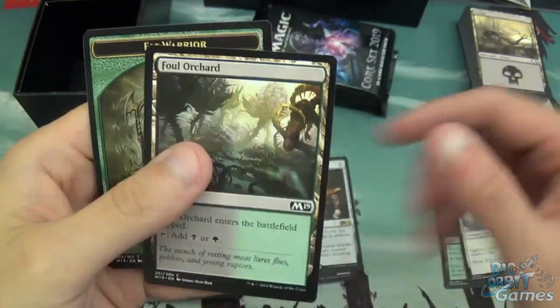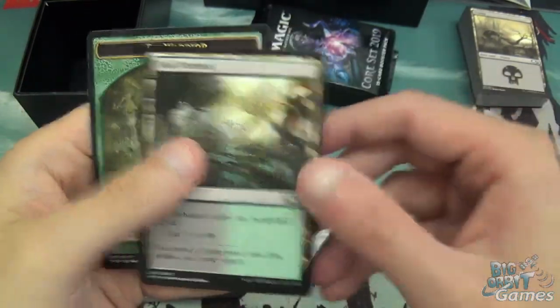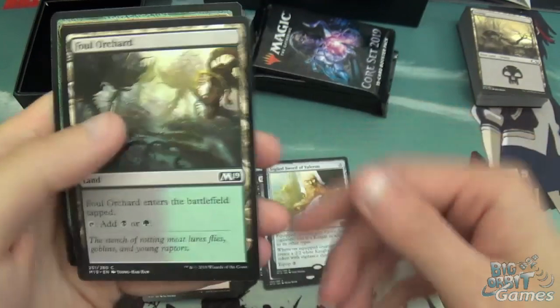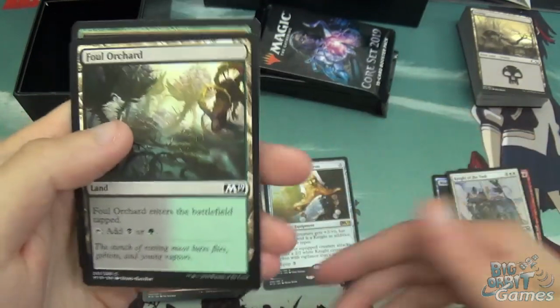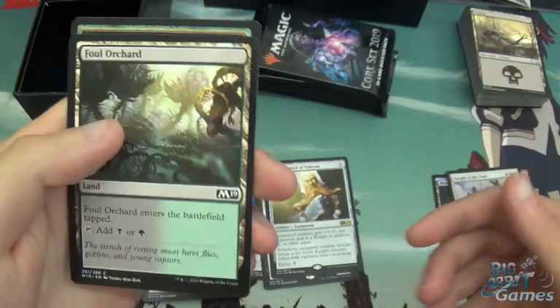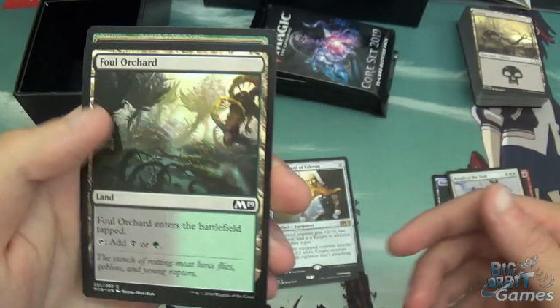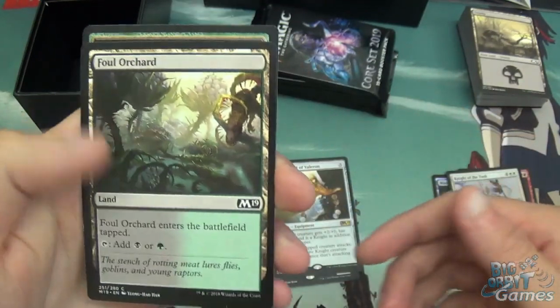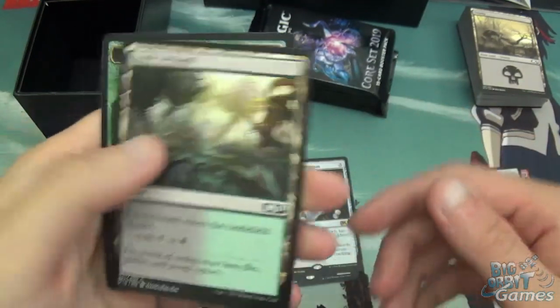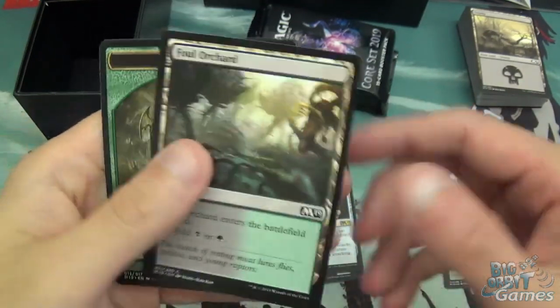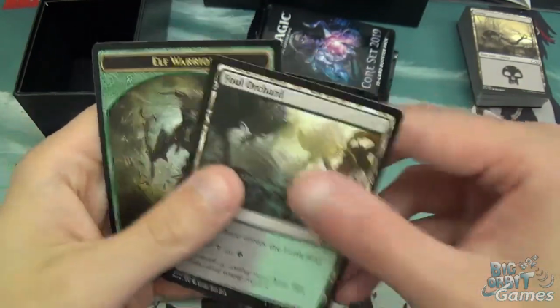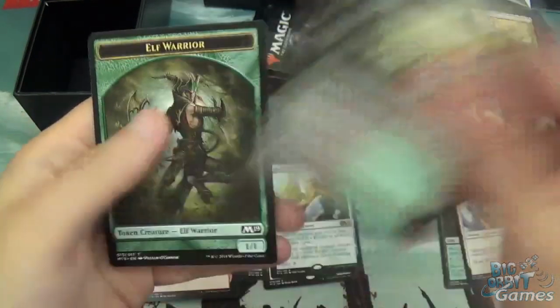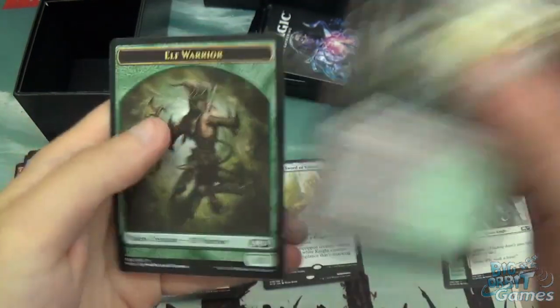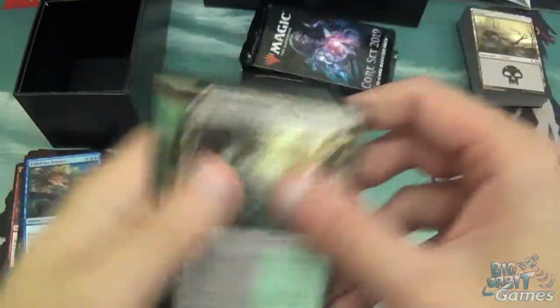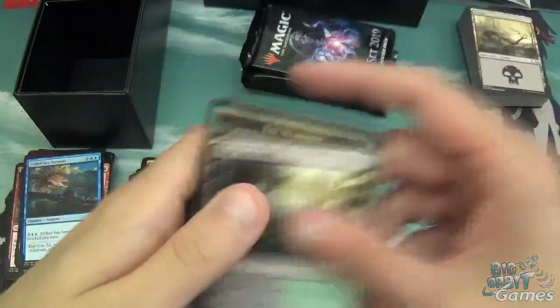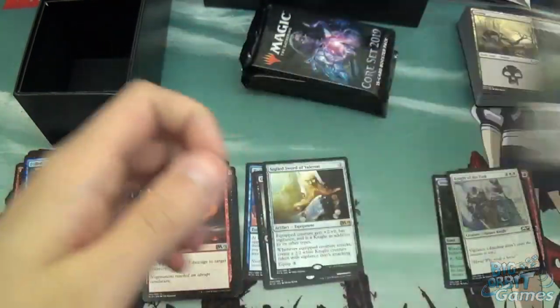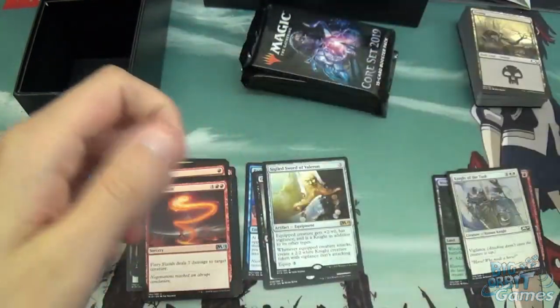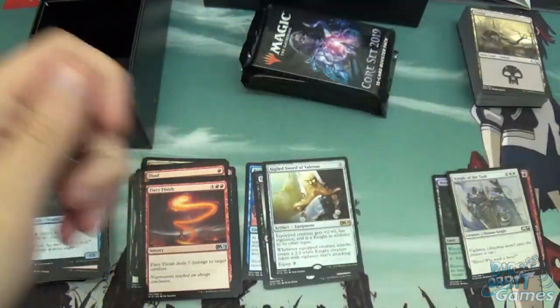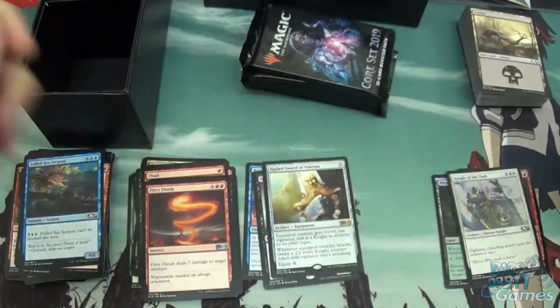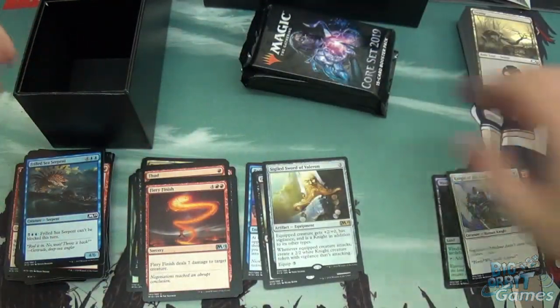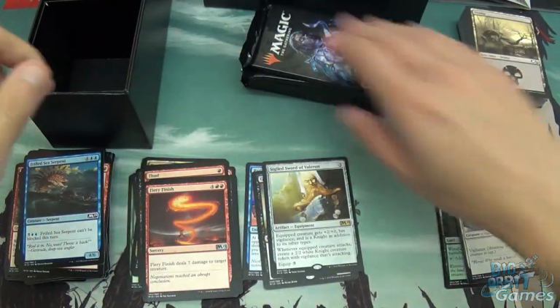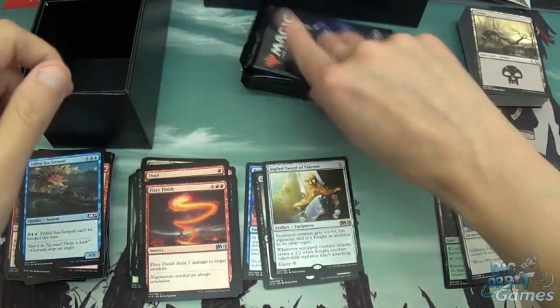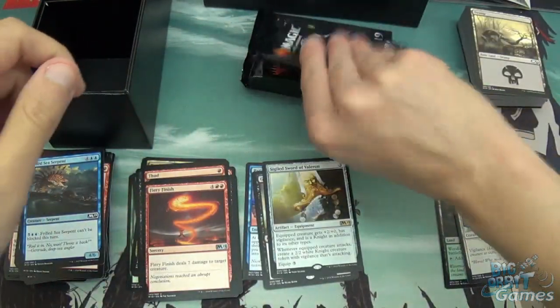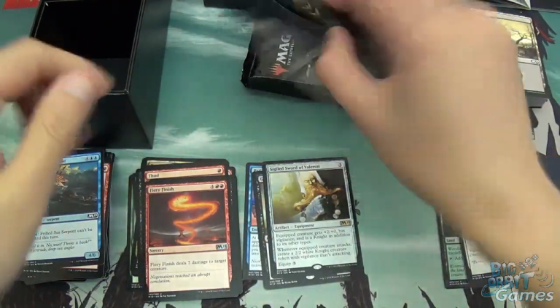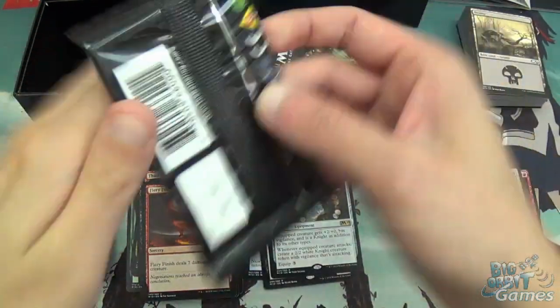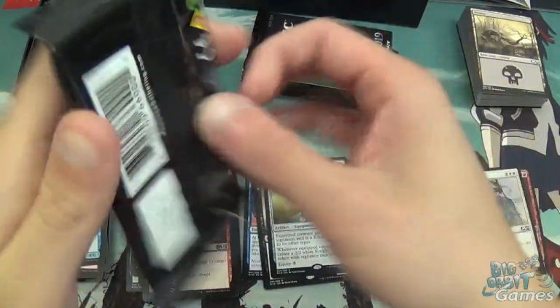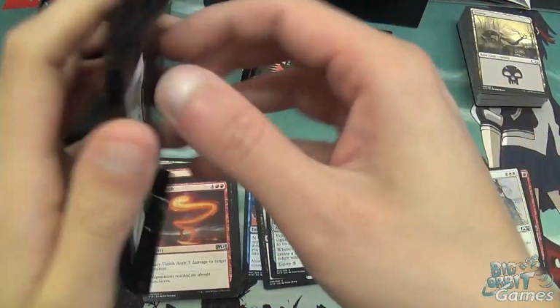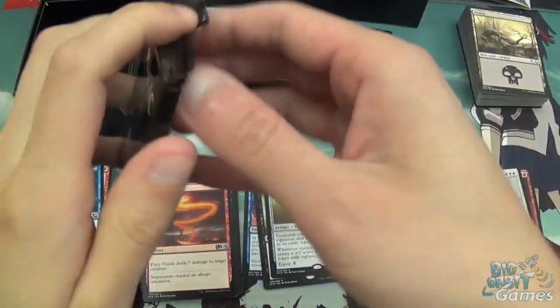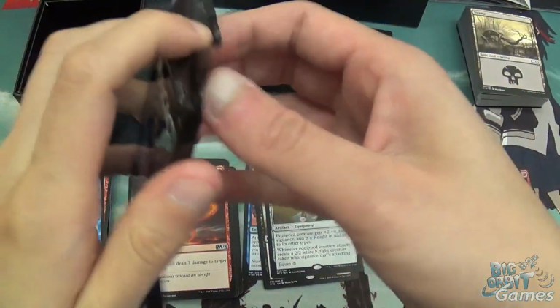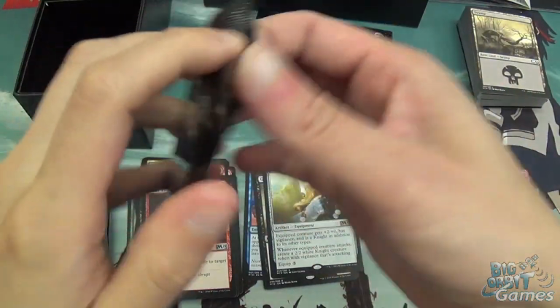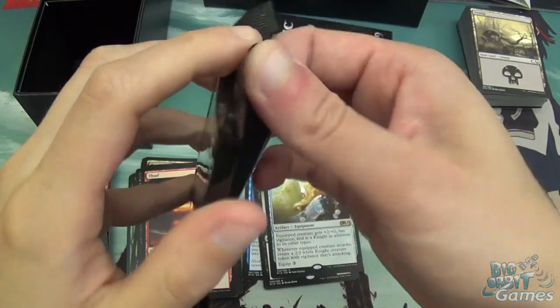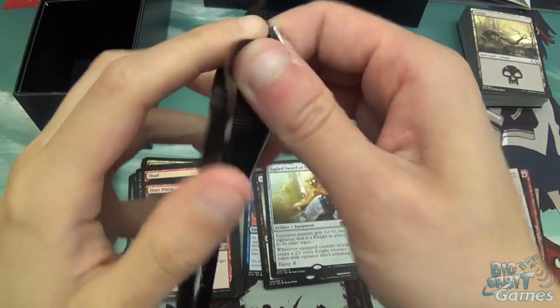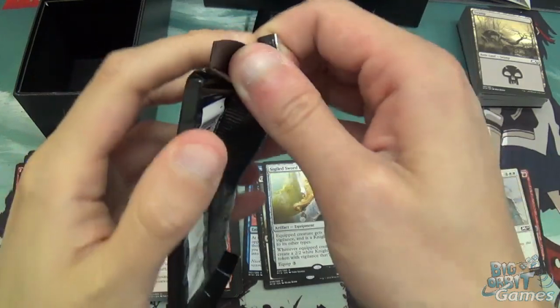And we're just getting all the dual lands. We've had one pack so far that hasn't had a dual land in it.